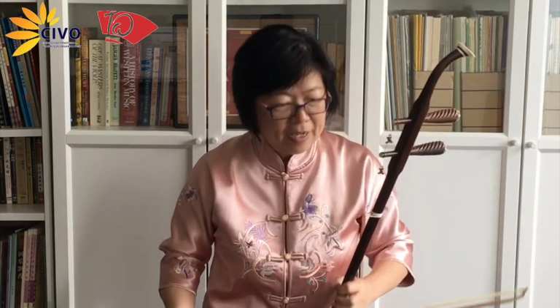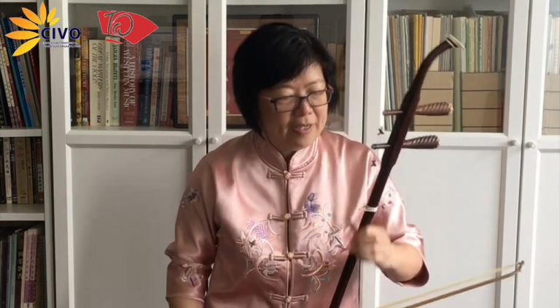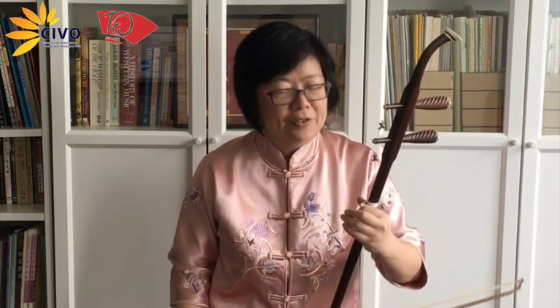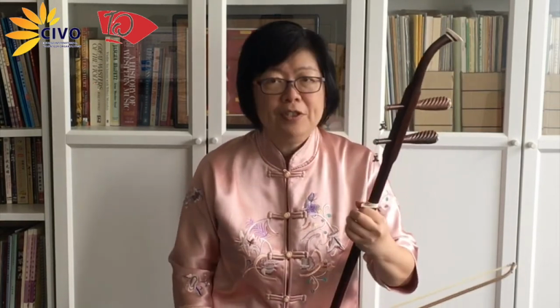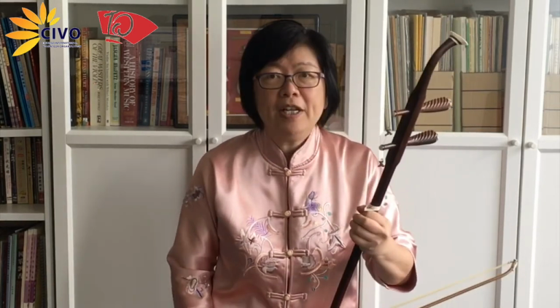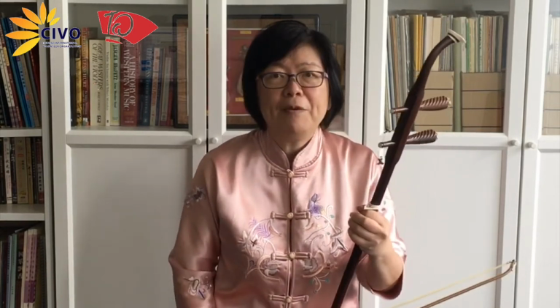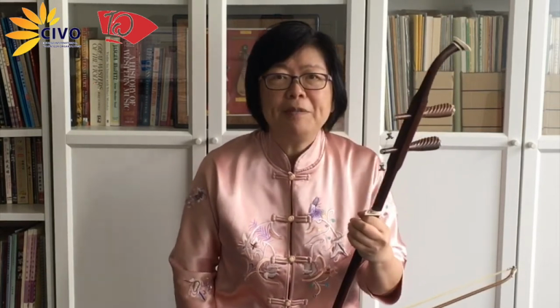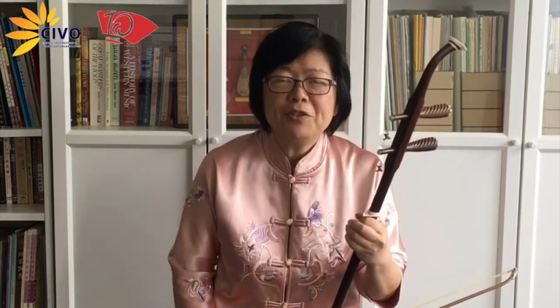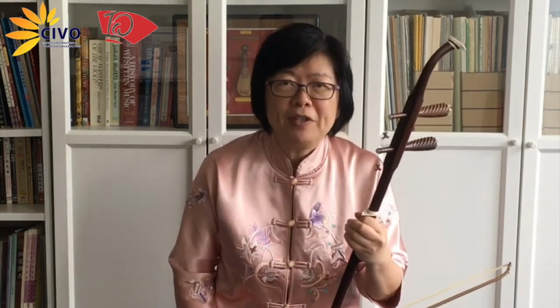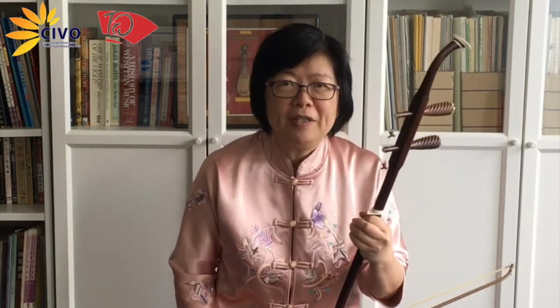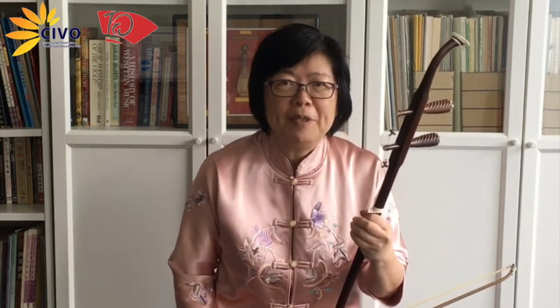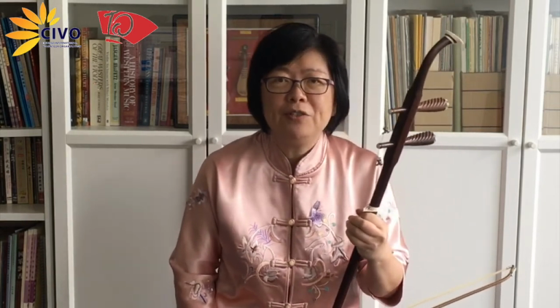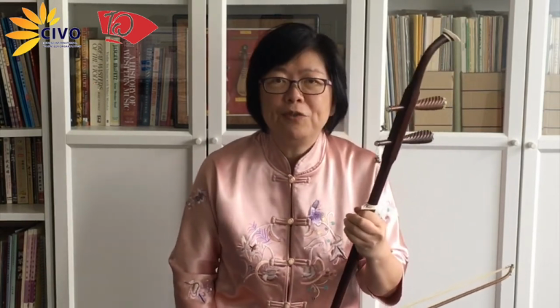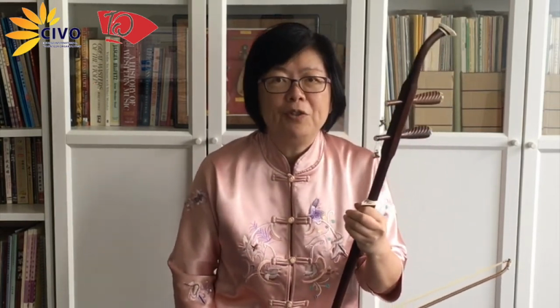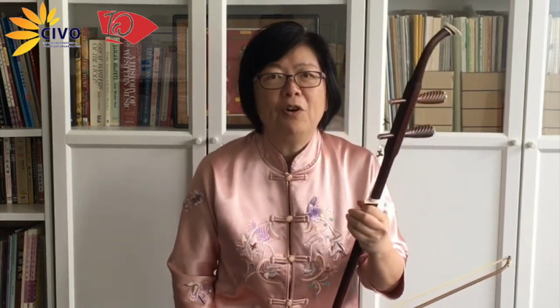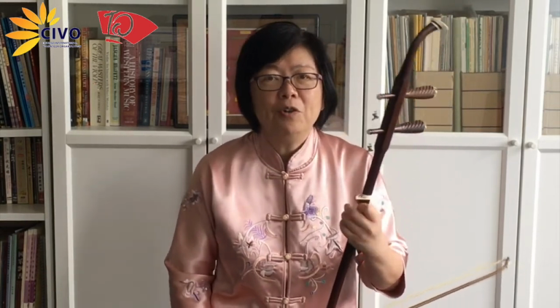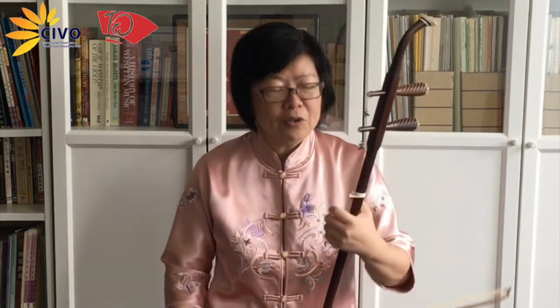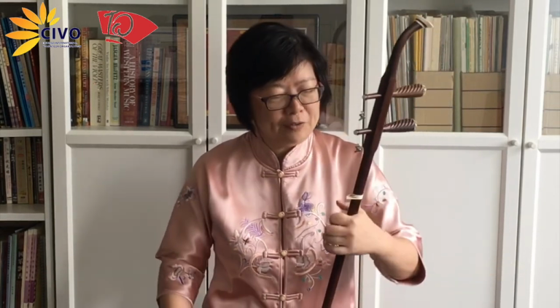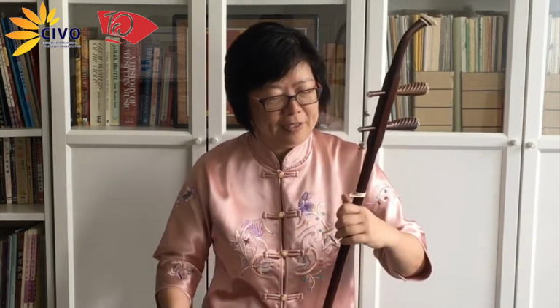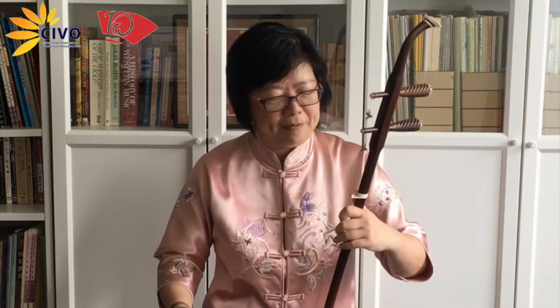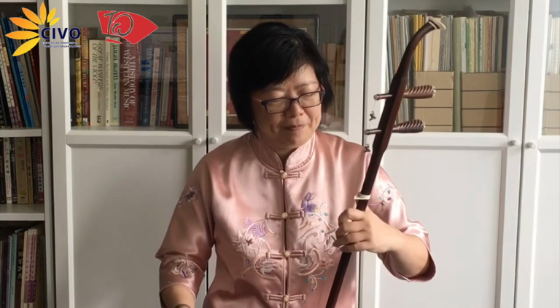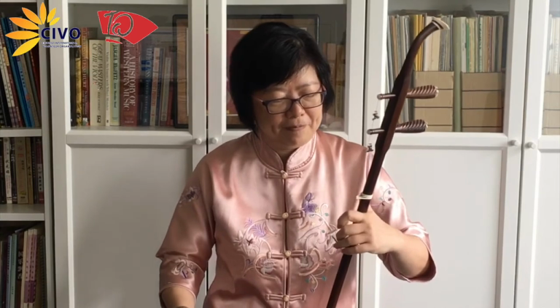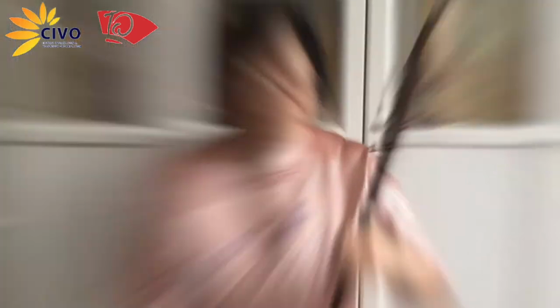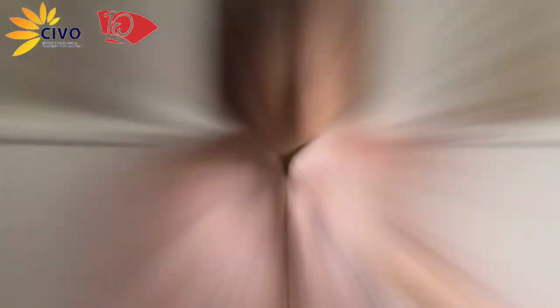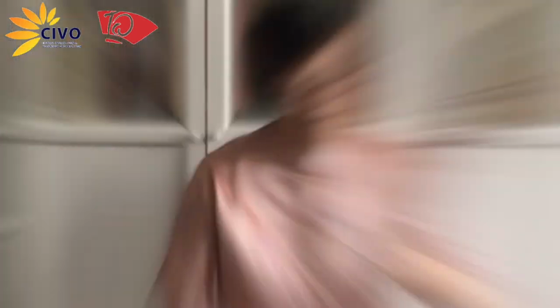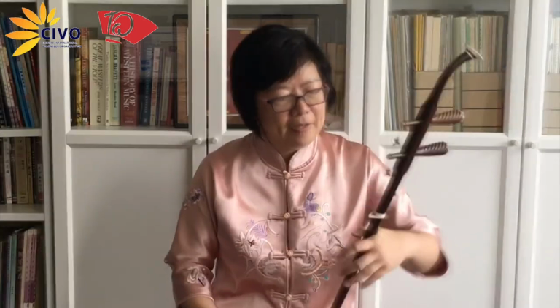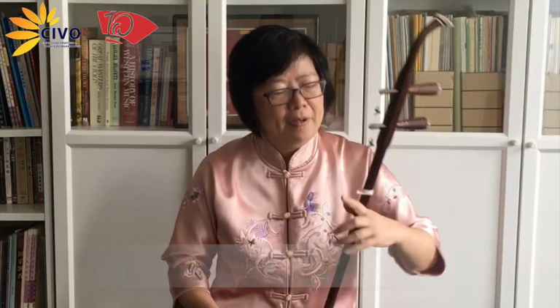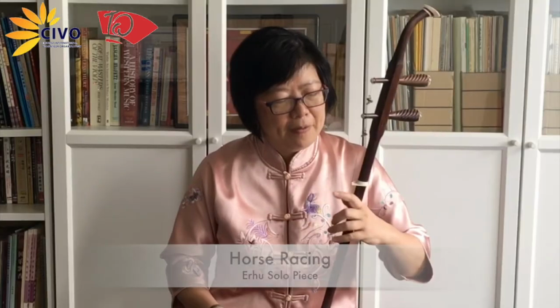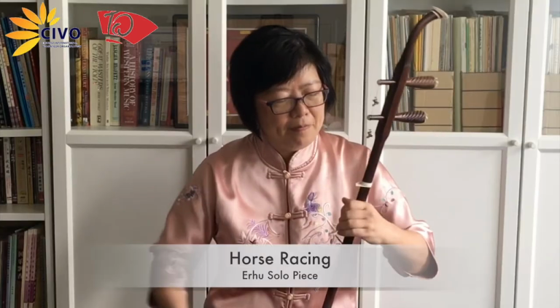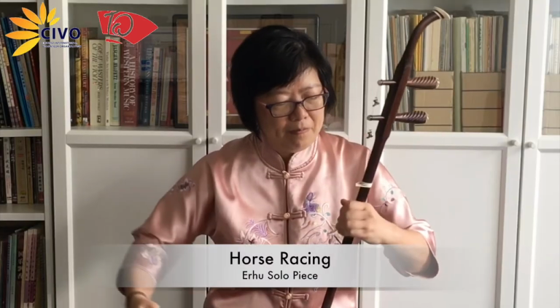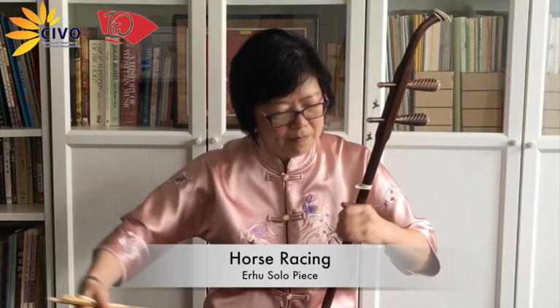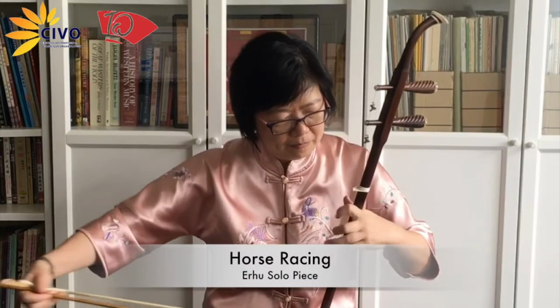So today I will demonstrate a piece for you called Horse Racing.